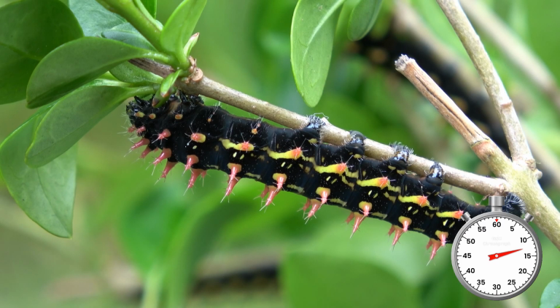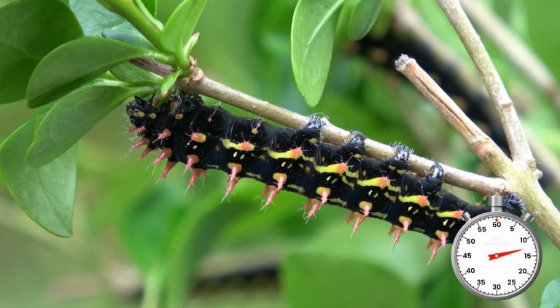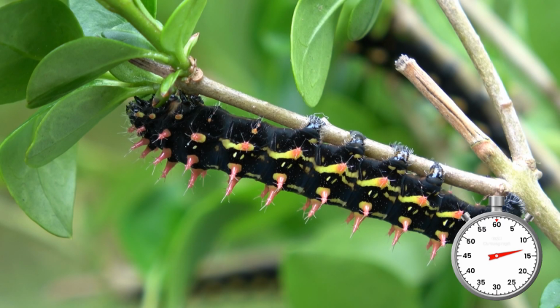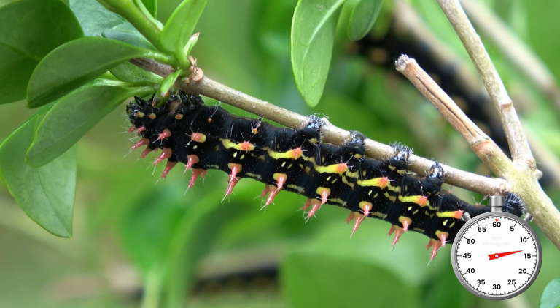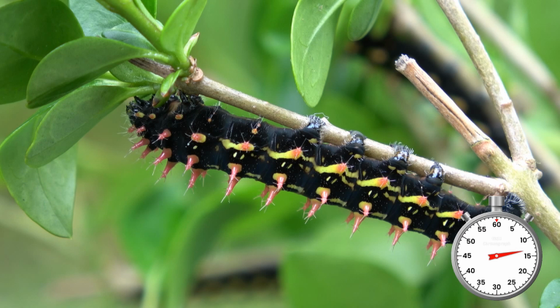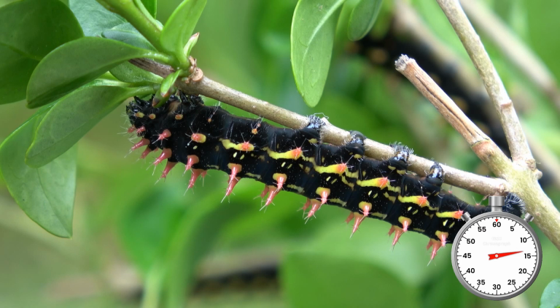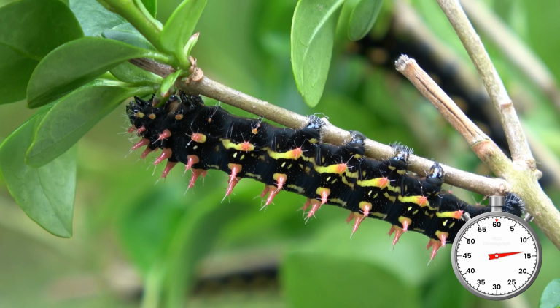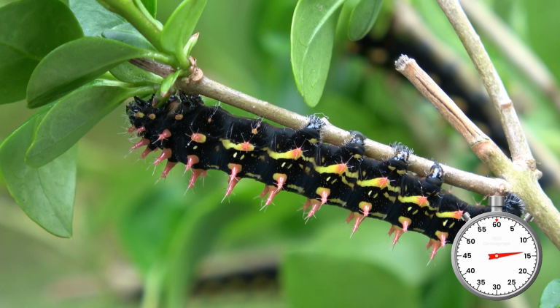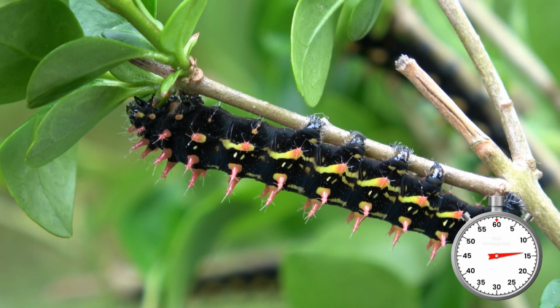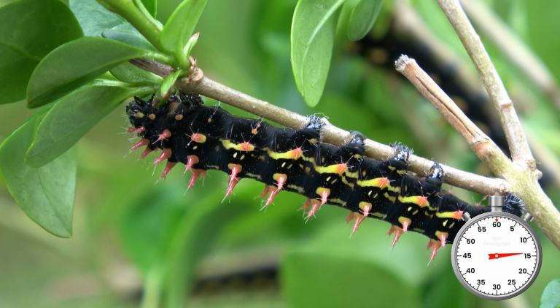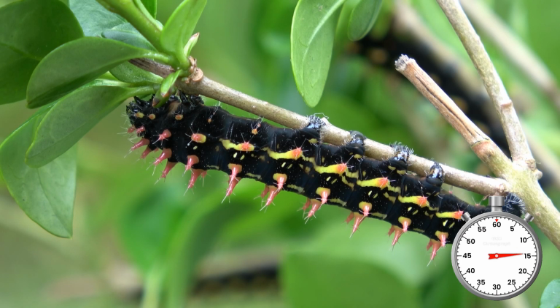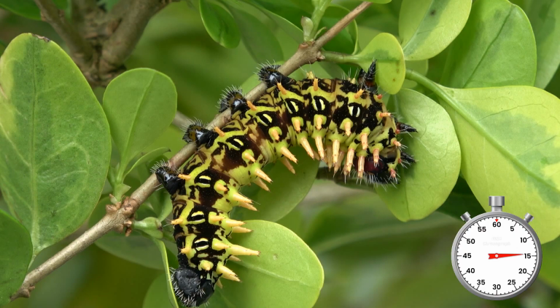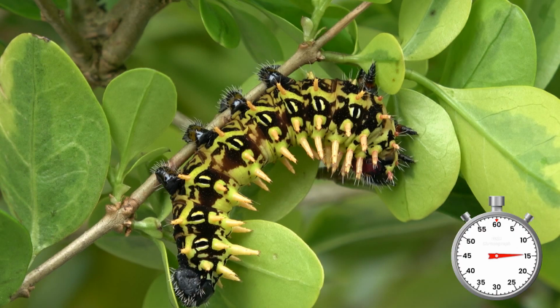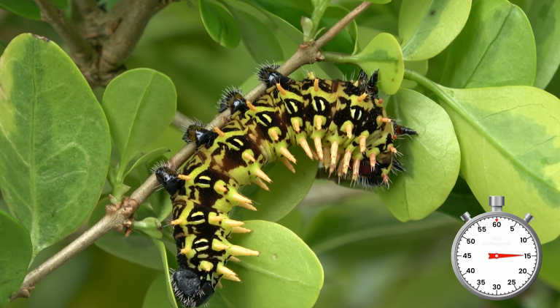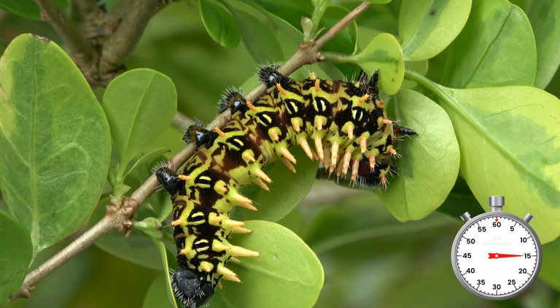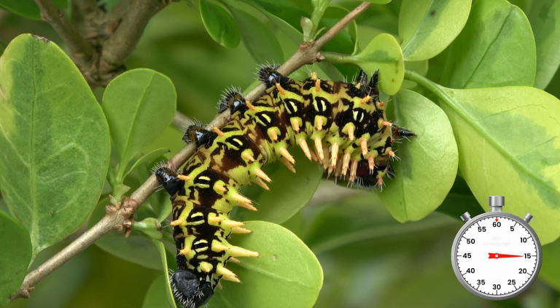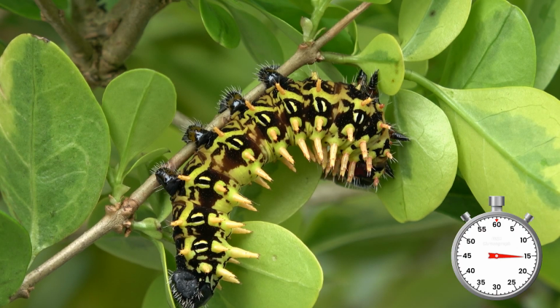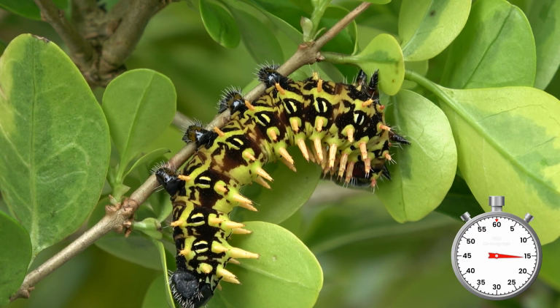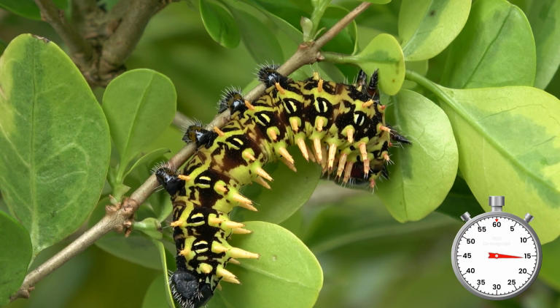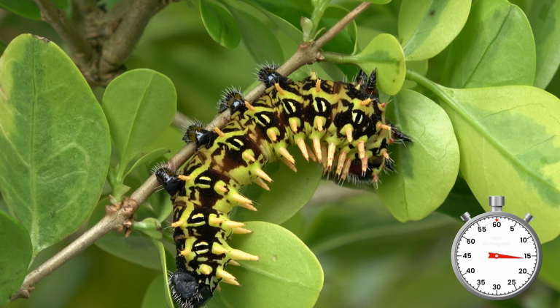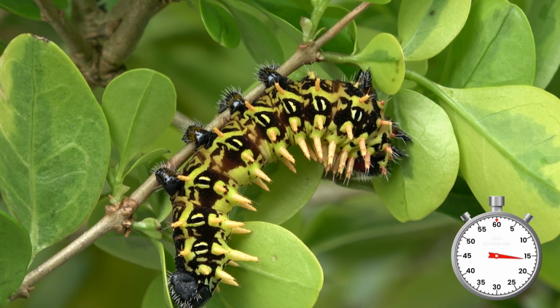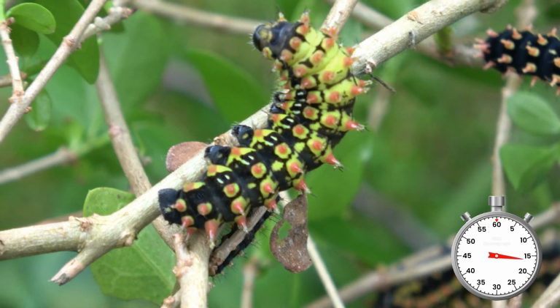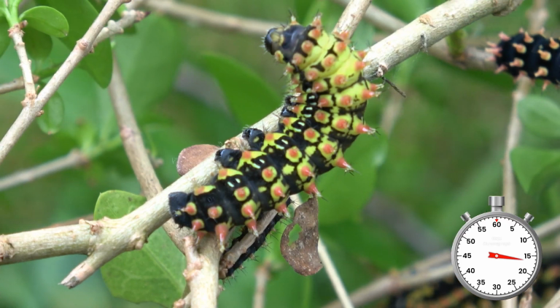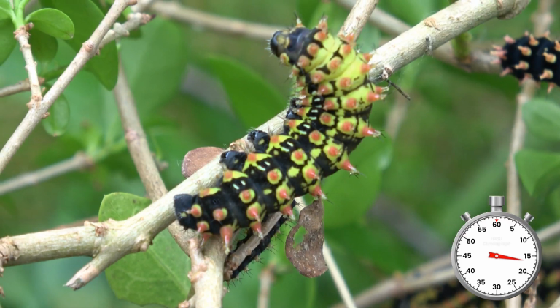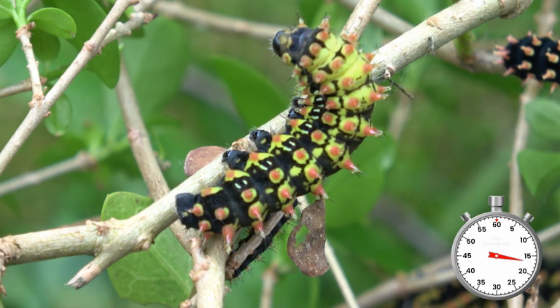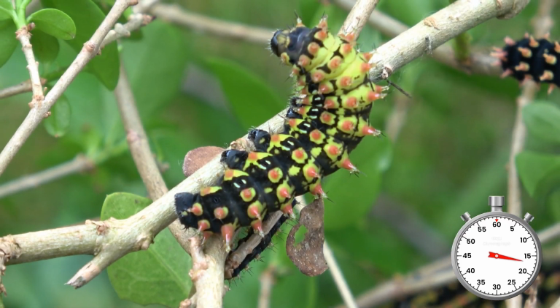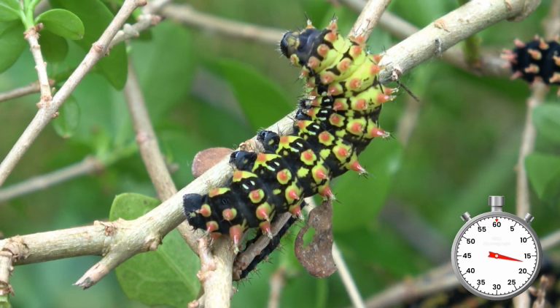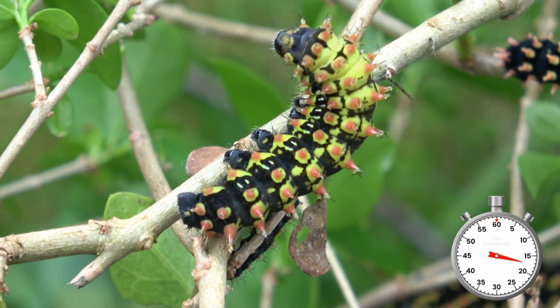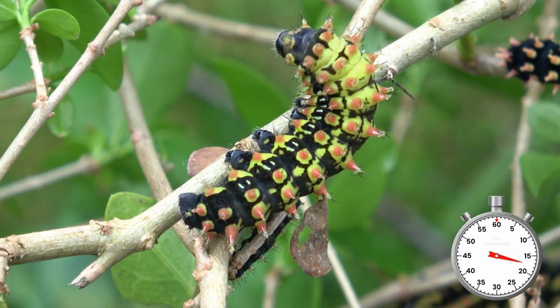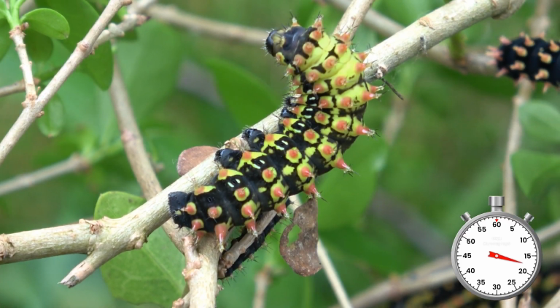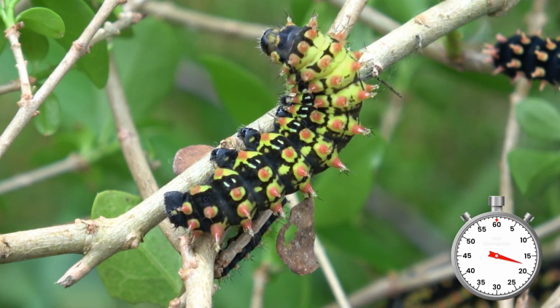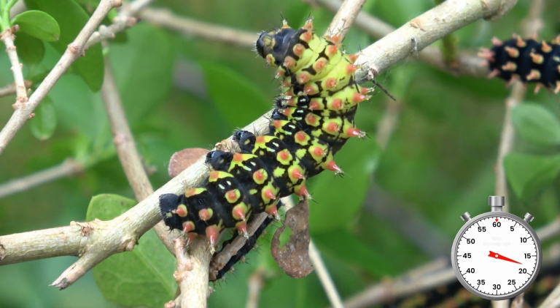You can feed the caterpillars on privet, willow, cherry, sumac, sweetgum, lilac, oleander, and many more.